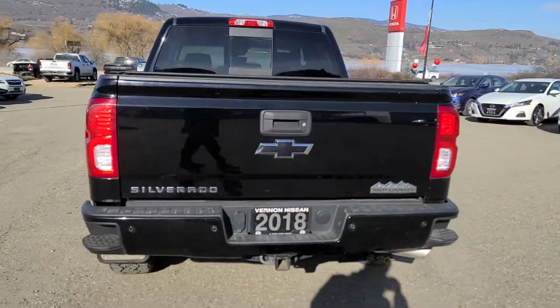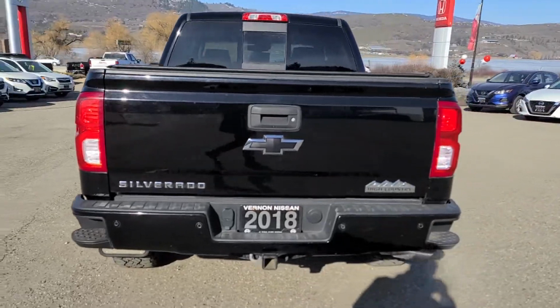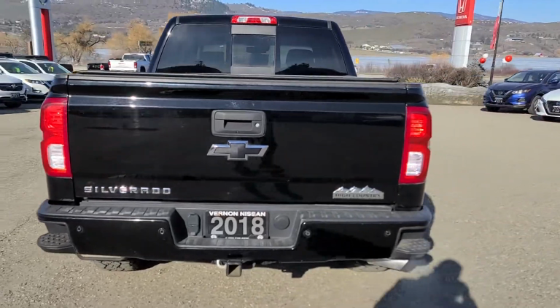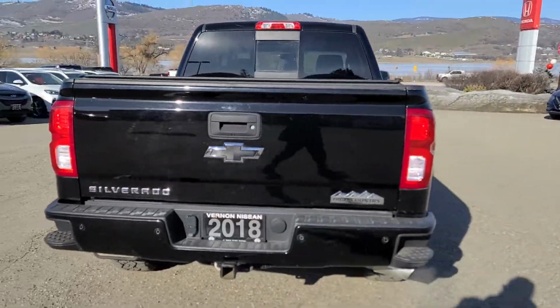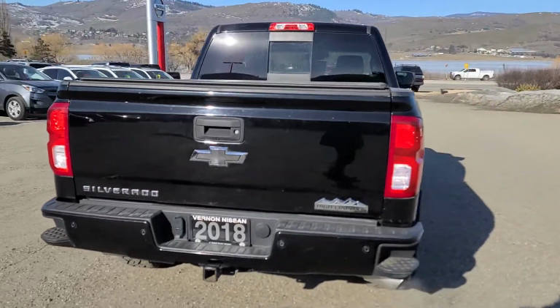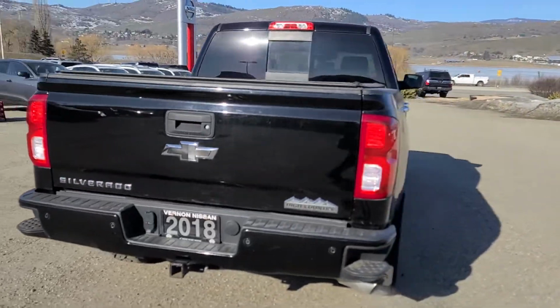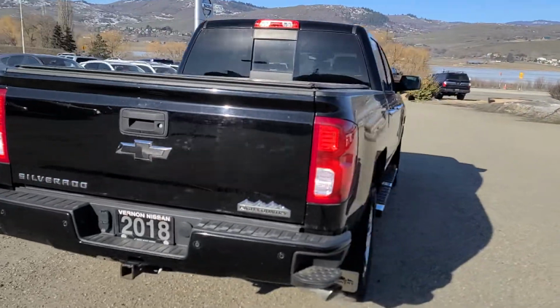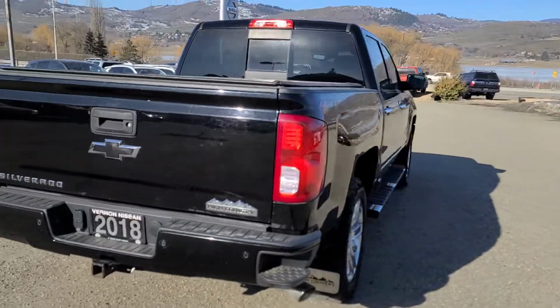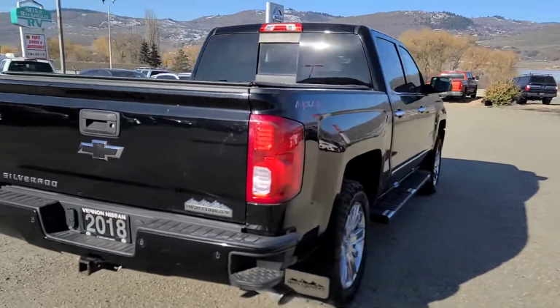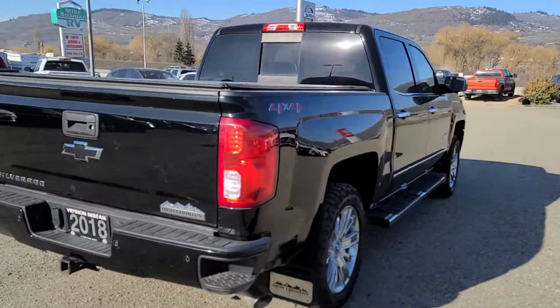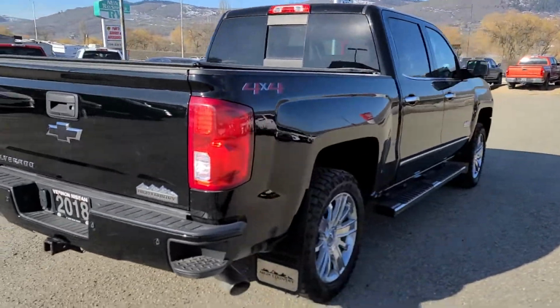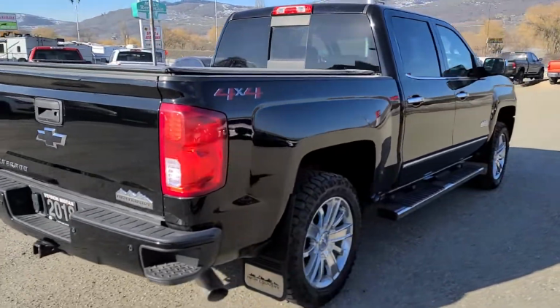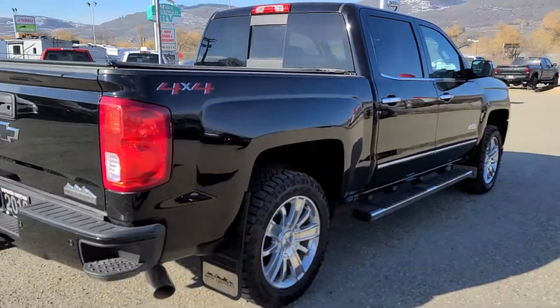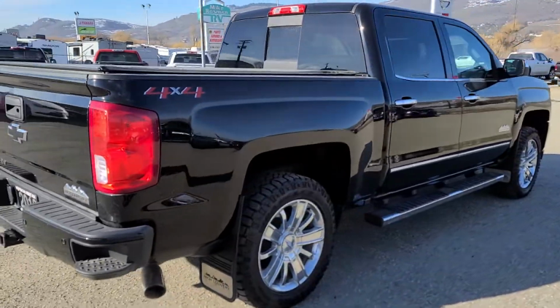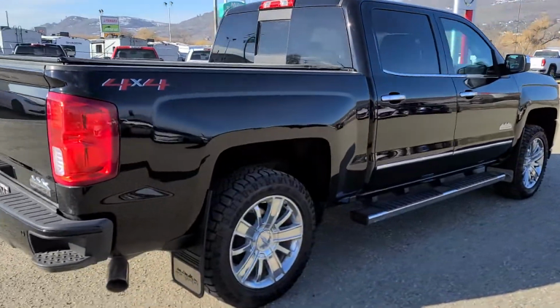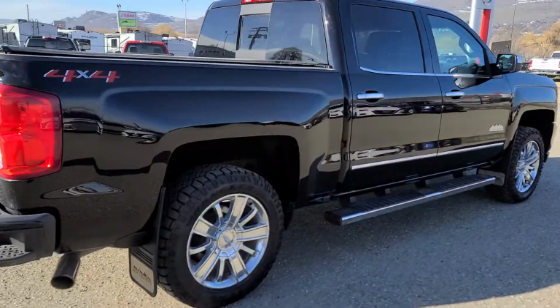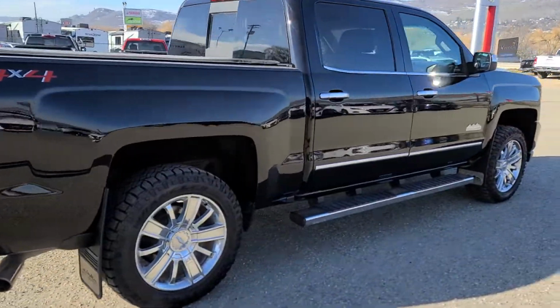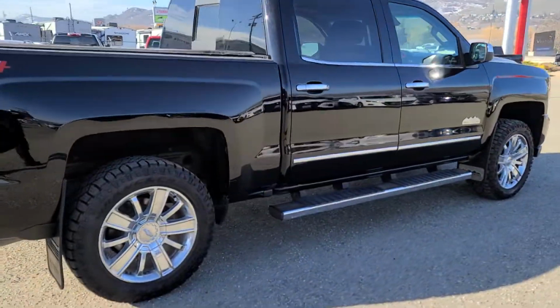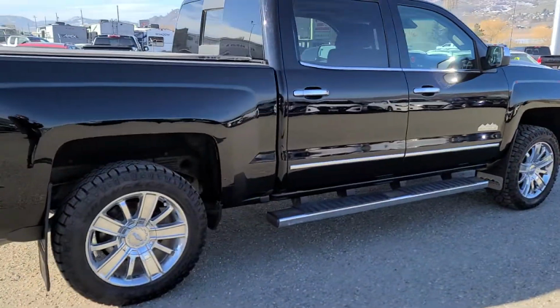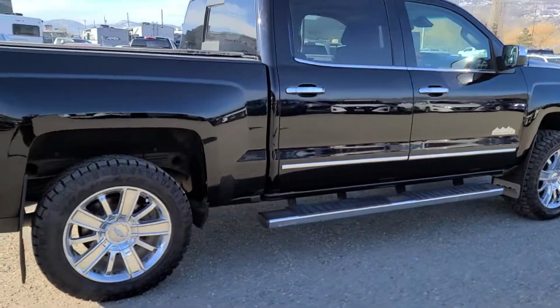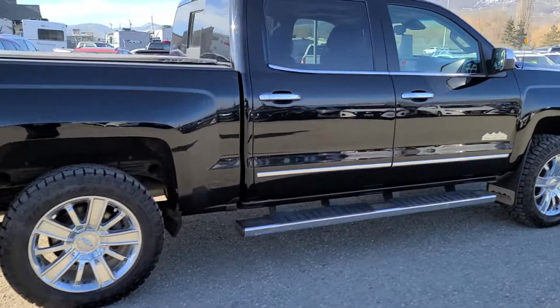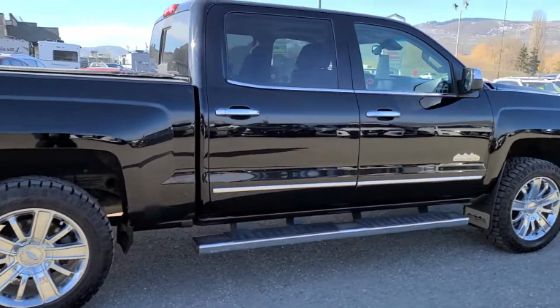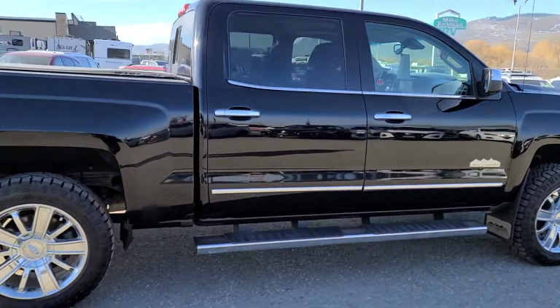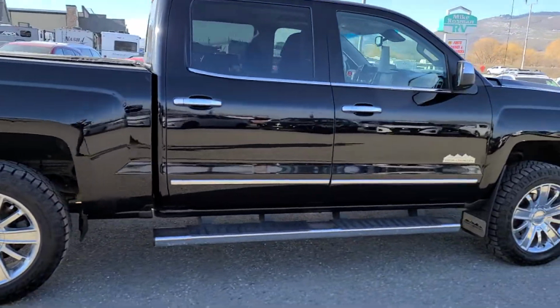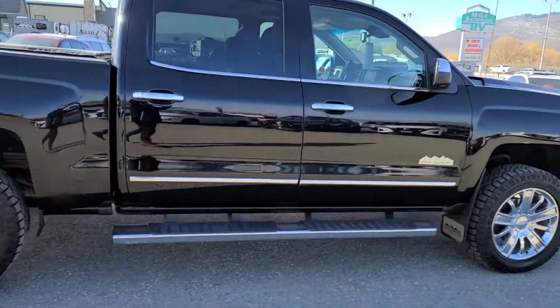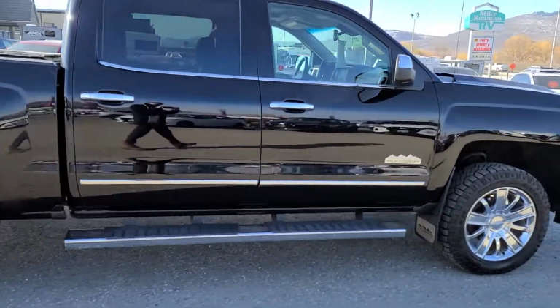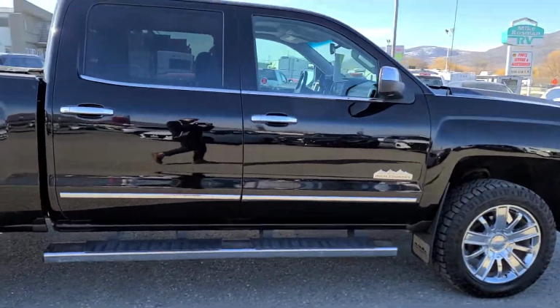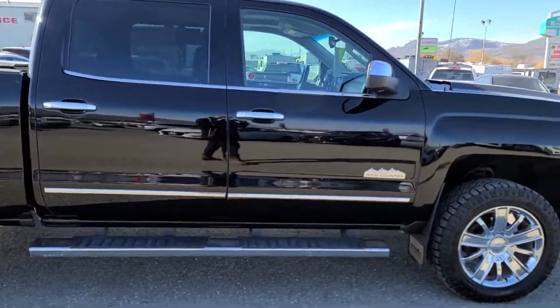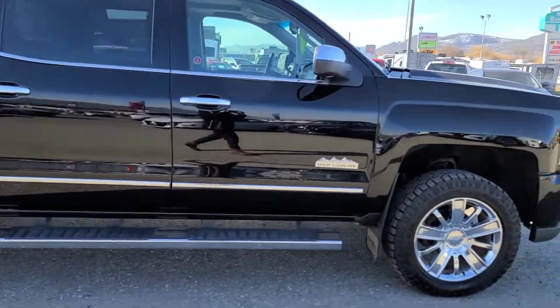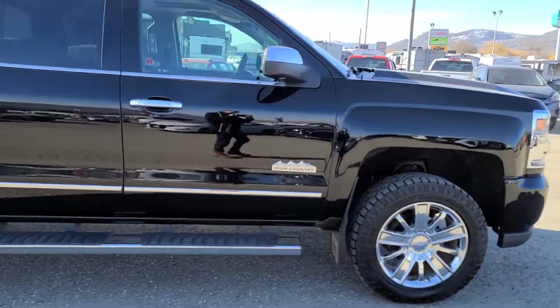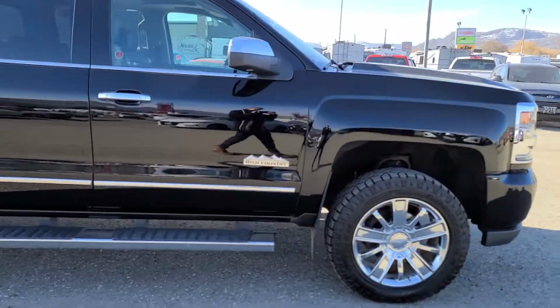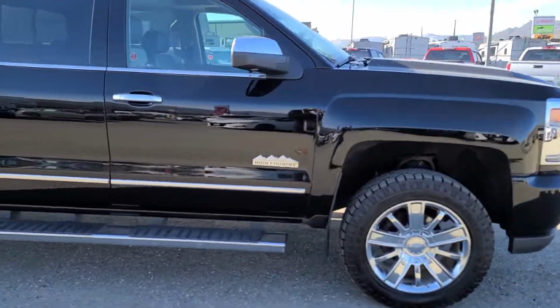Front brakes are measuring out at 8 millimeters, rear brakes at 6 millimeters, and all four tires measured out at 18/32nds.